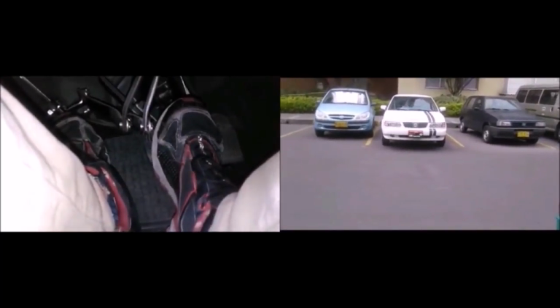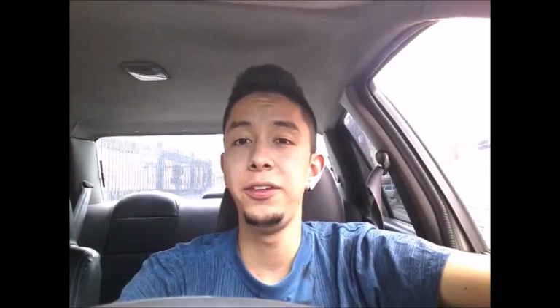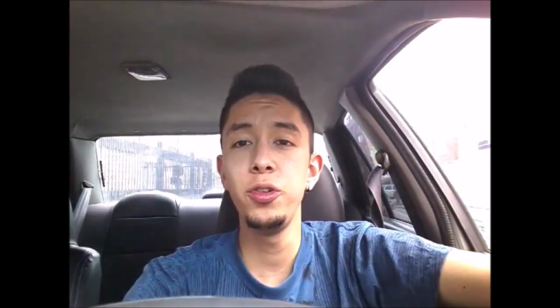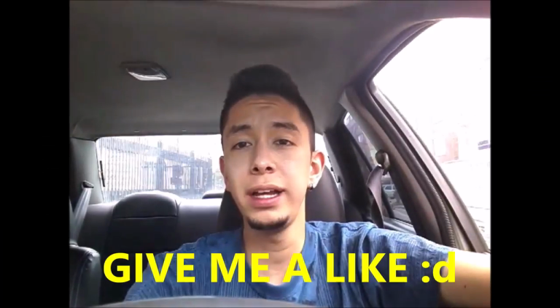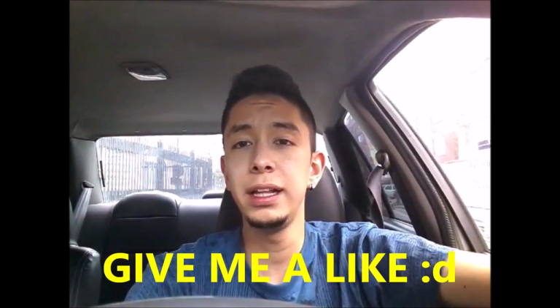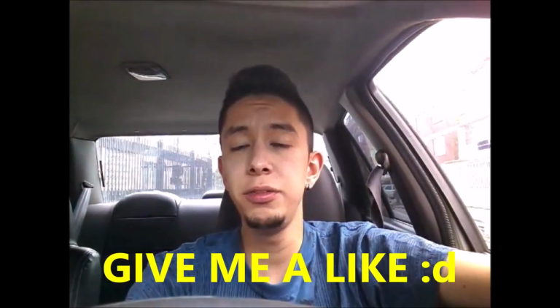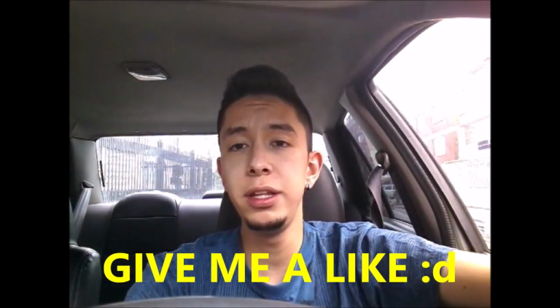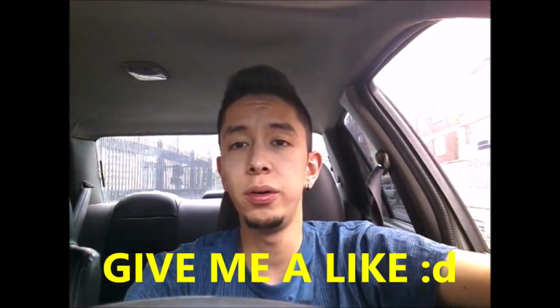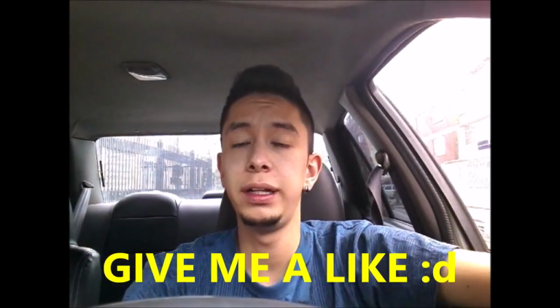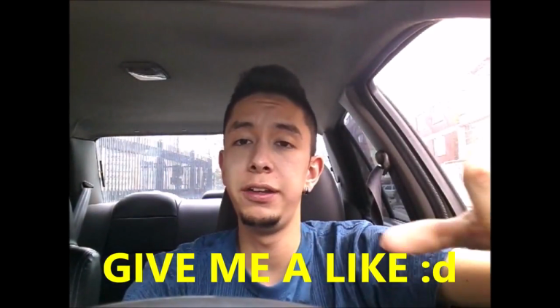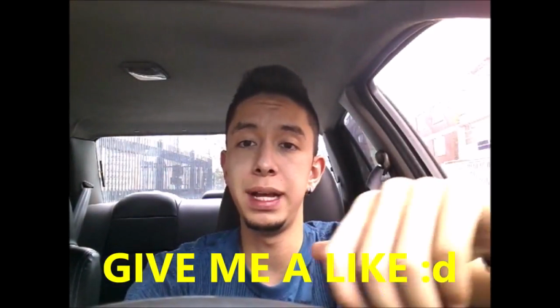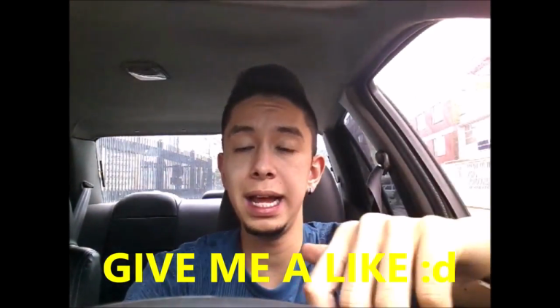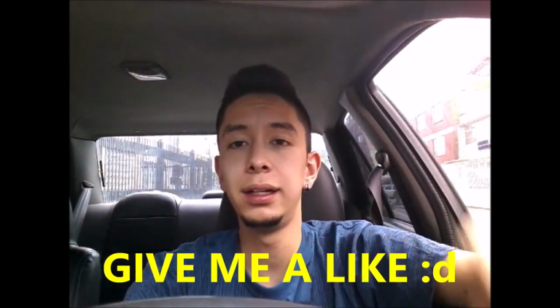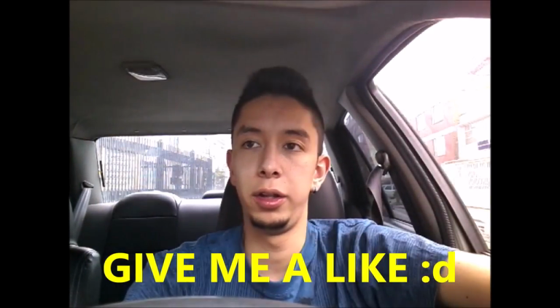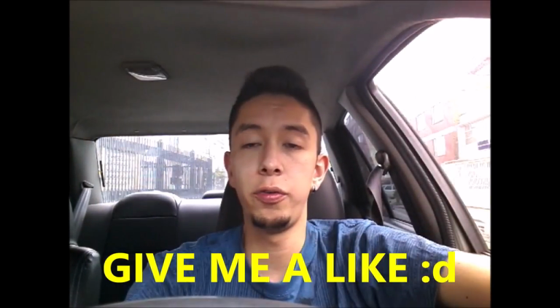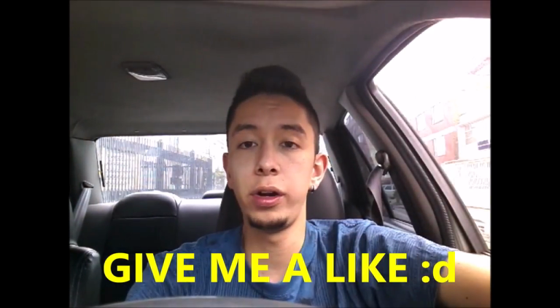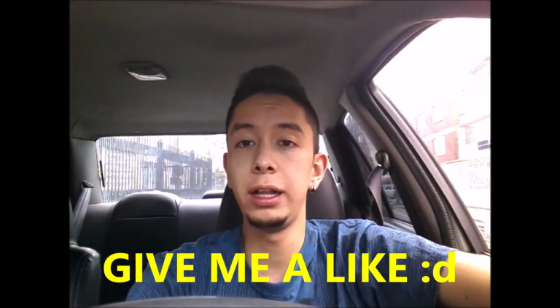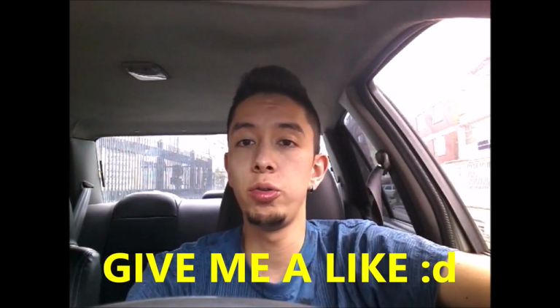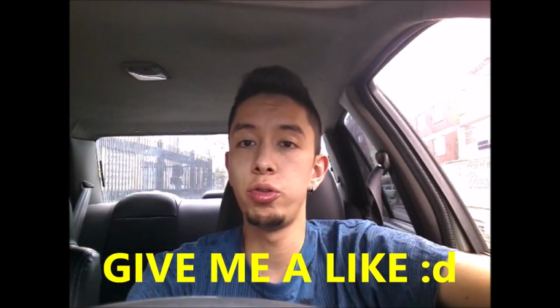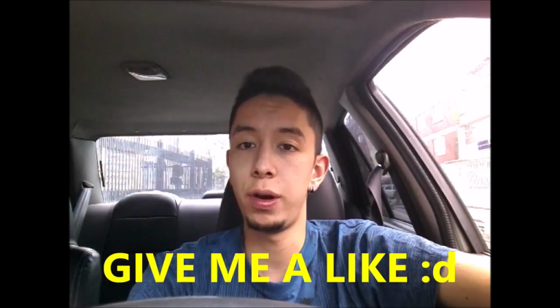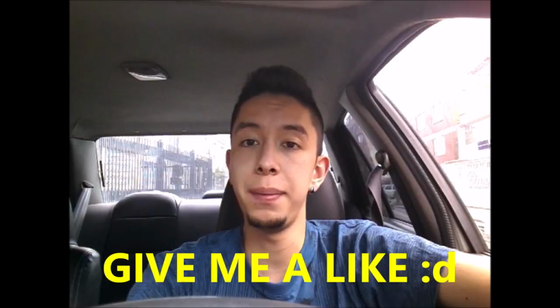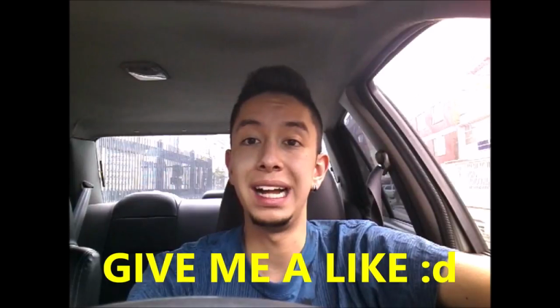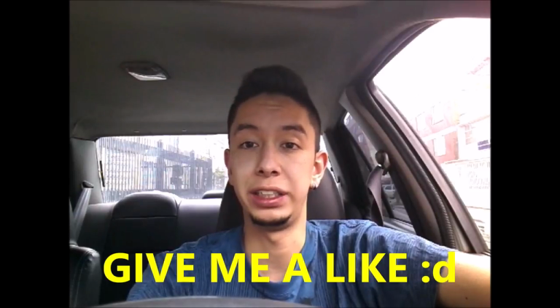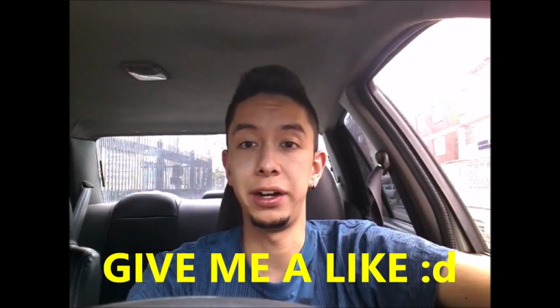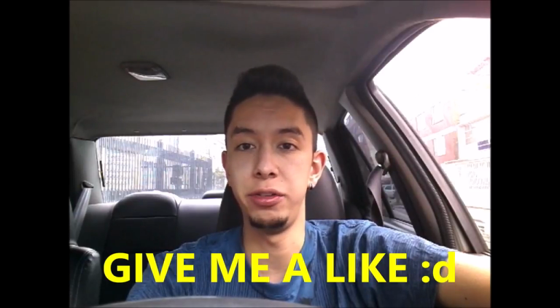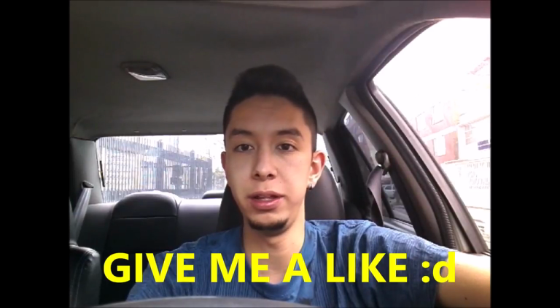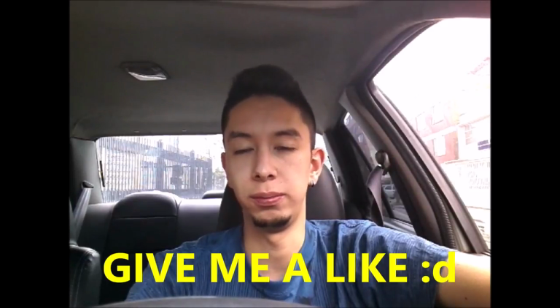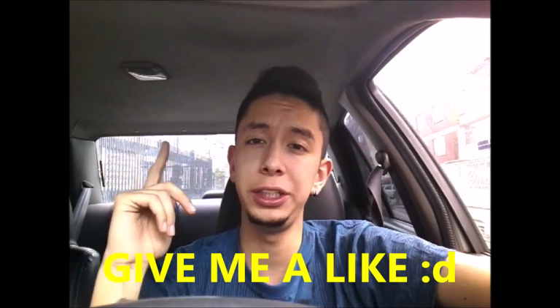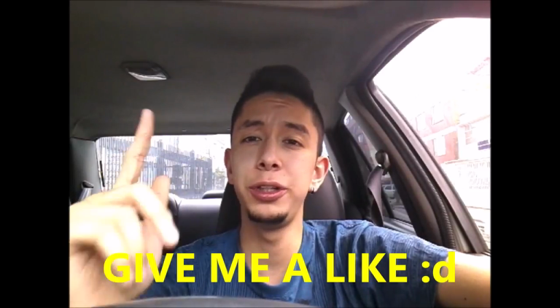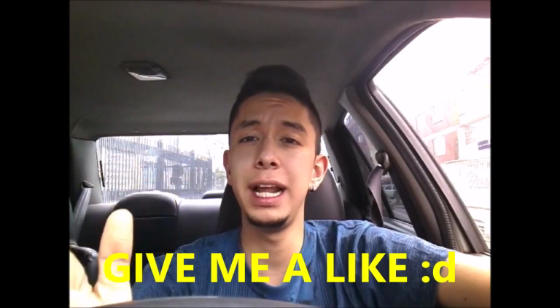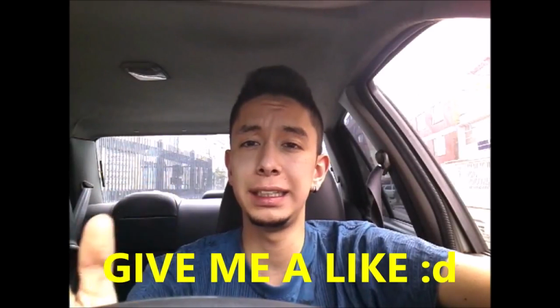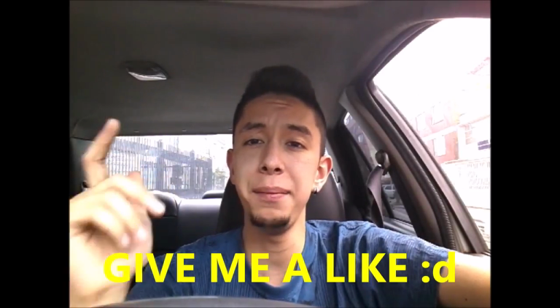If you liked this video, give me a like. Don't forget to subscribe and share this video. See you next time. Bye.